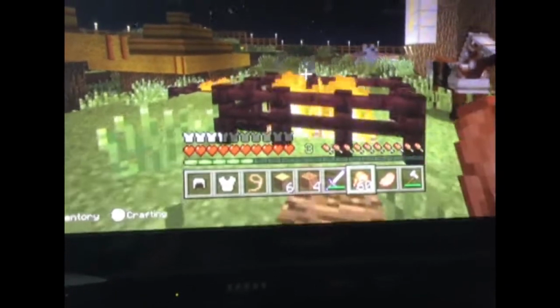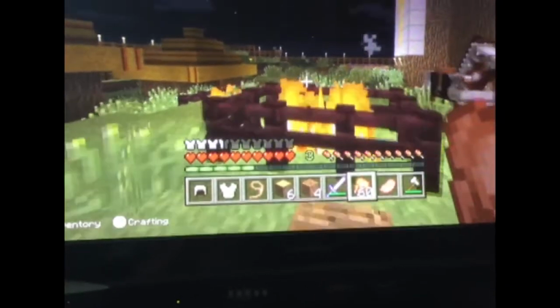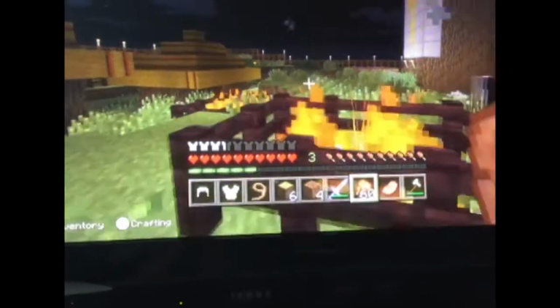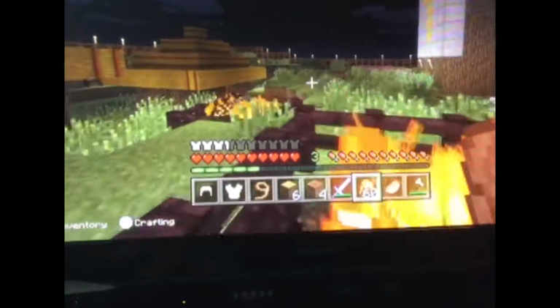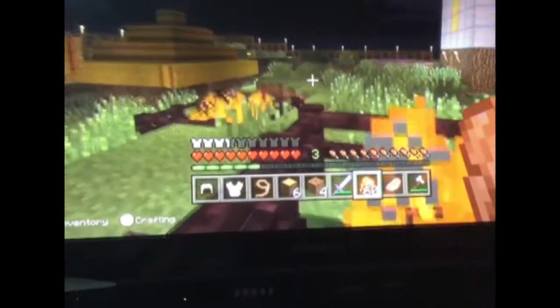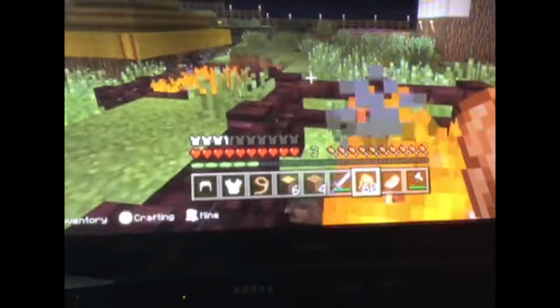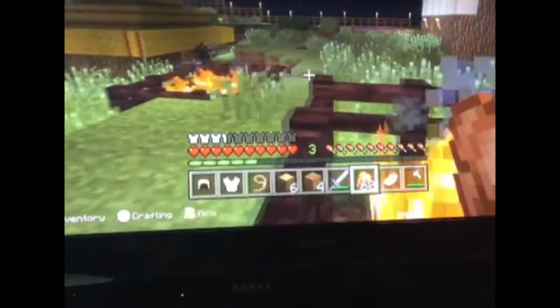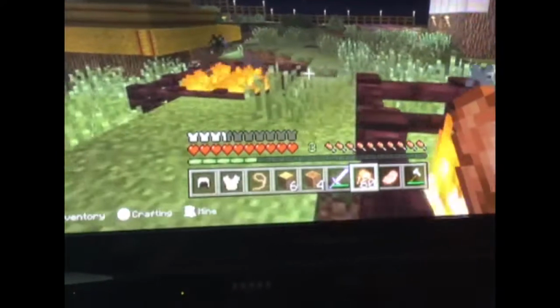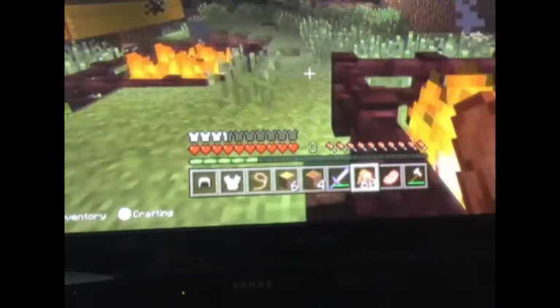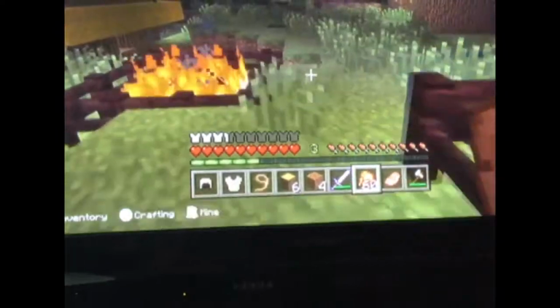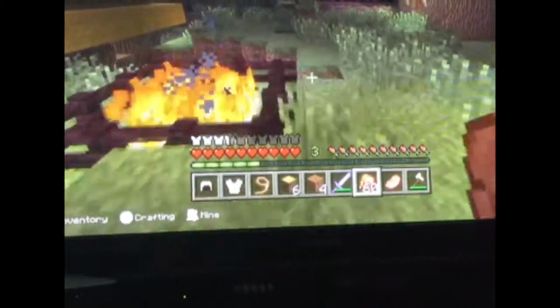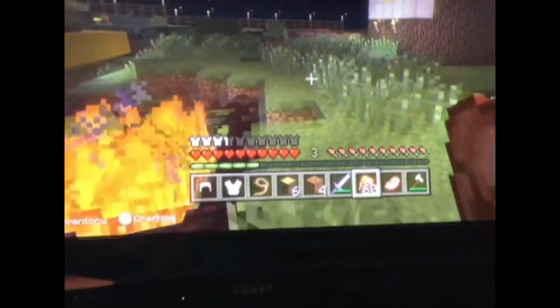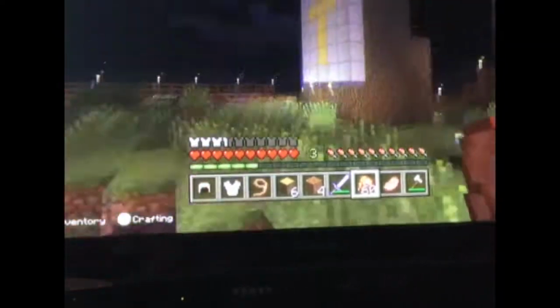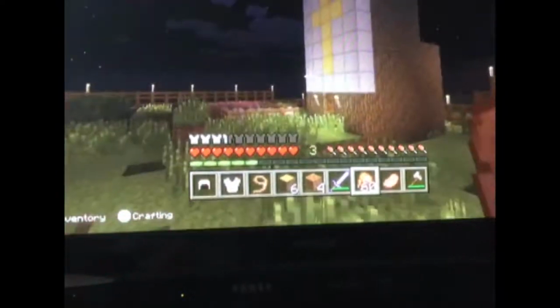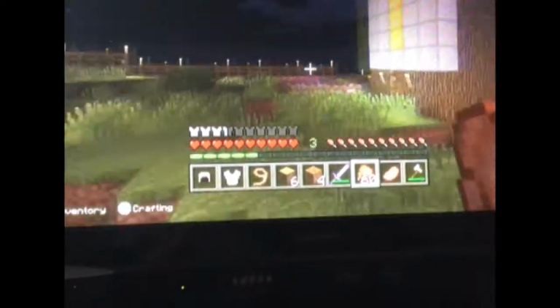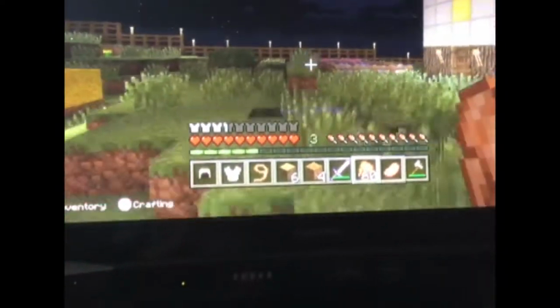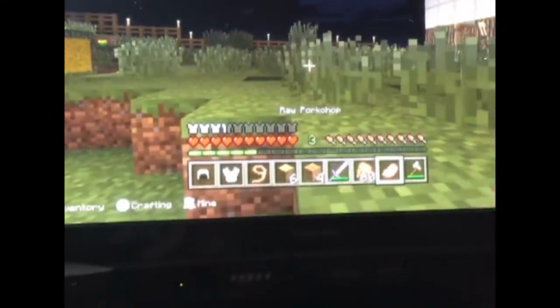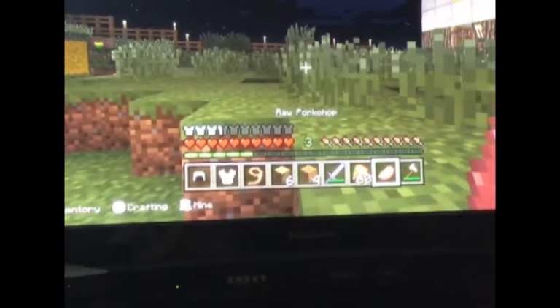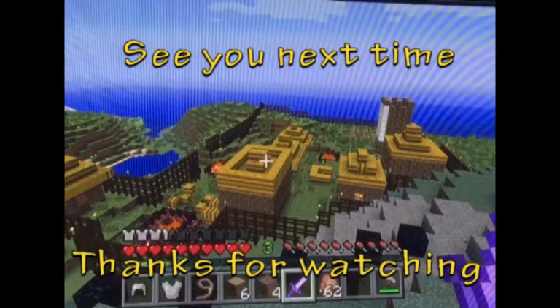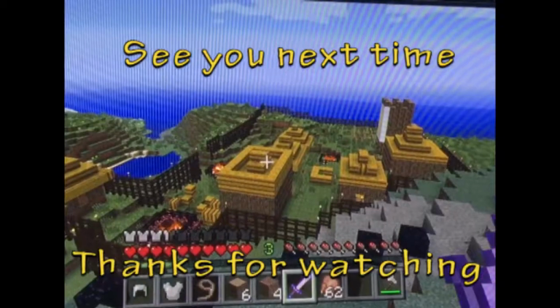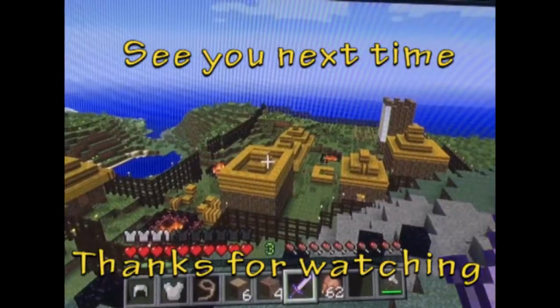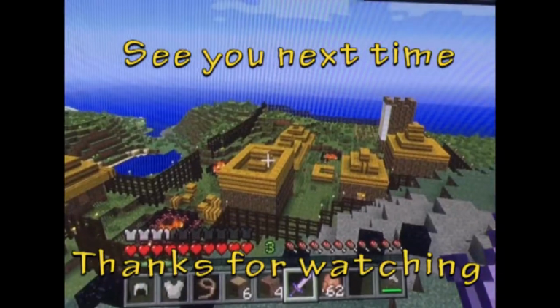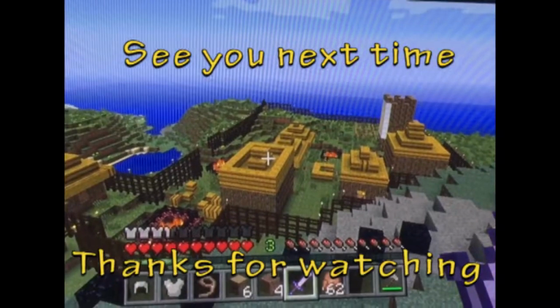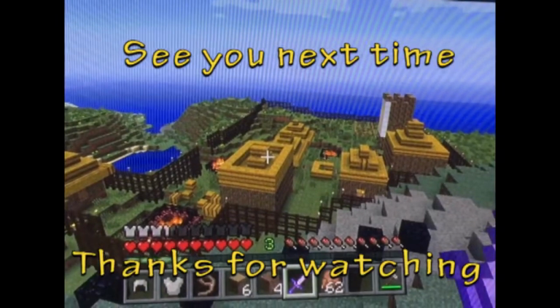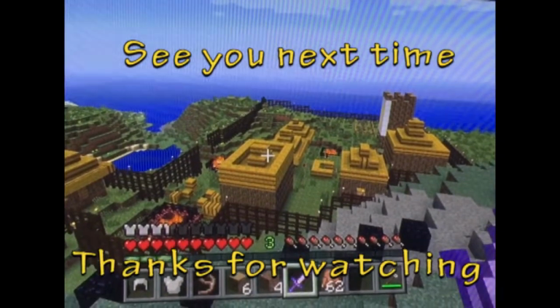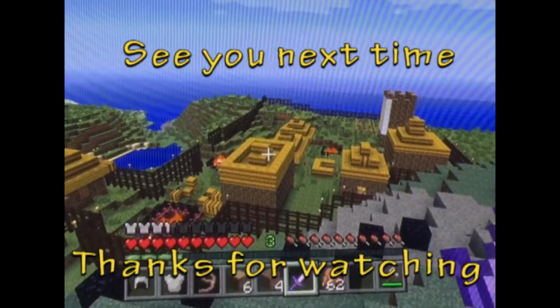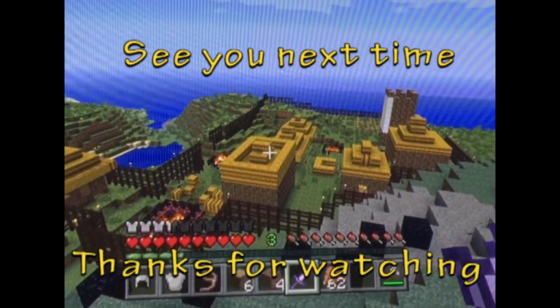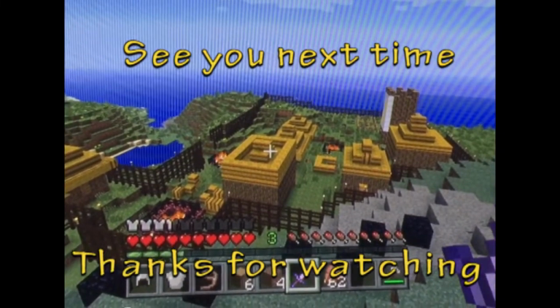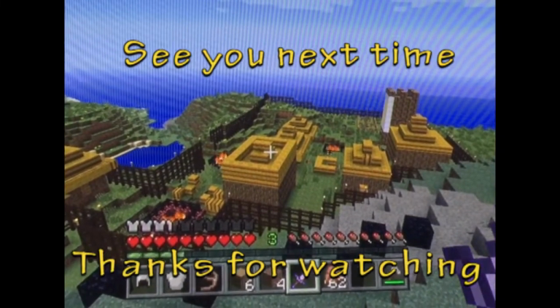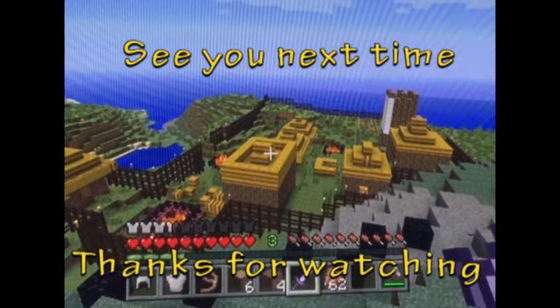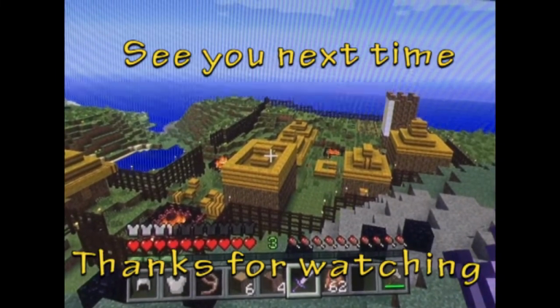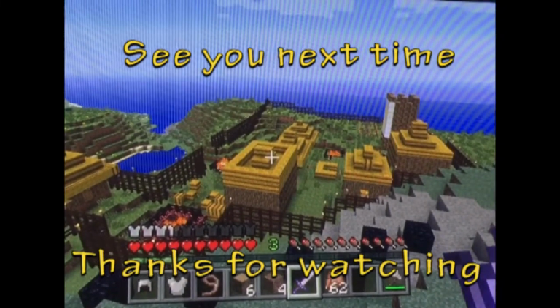And then that's pretty much it. Alright Alfie, thanks for showing us your Saxon village. Bye! Bye!